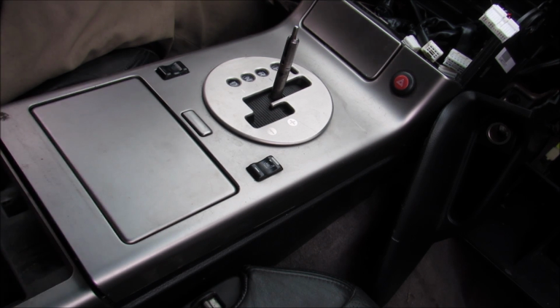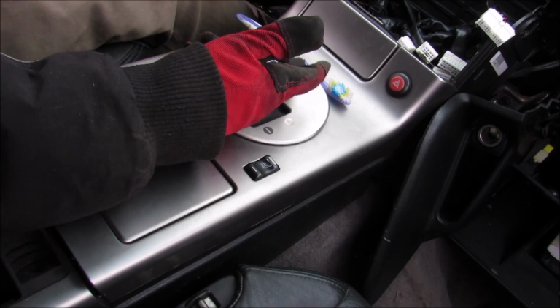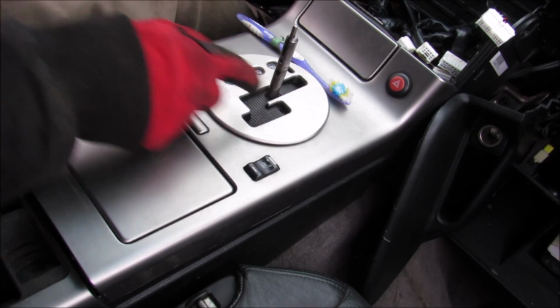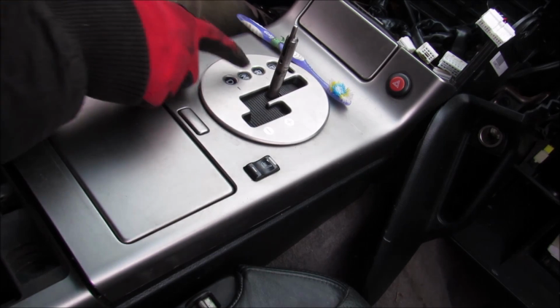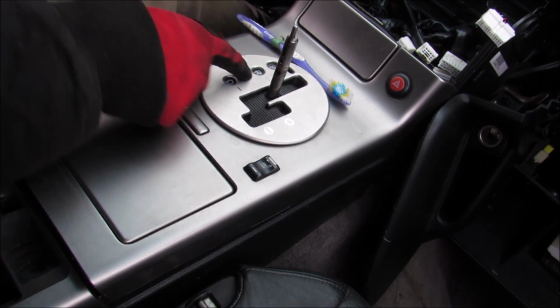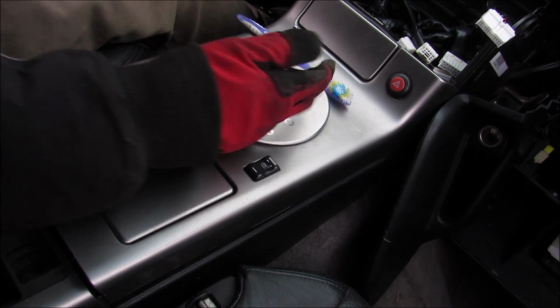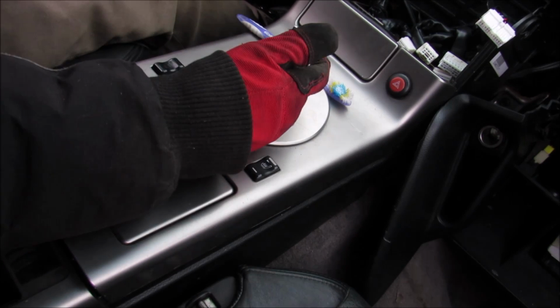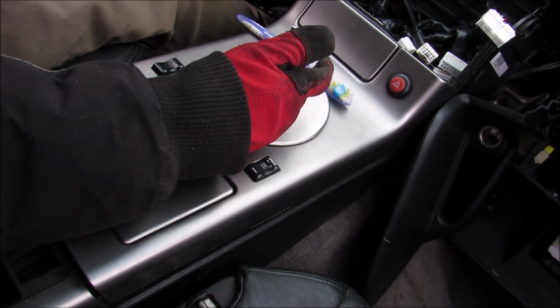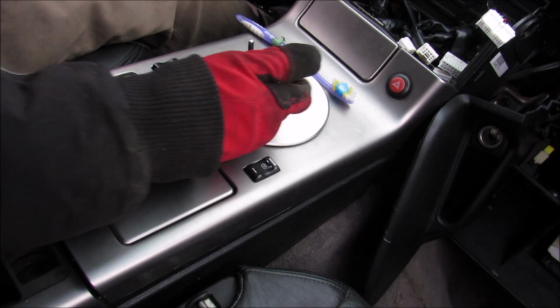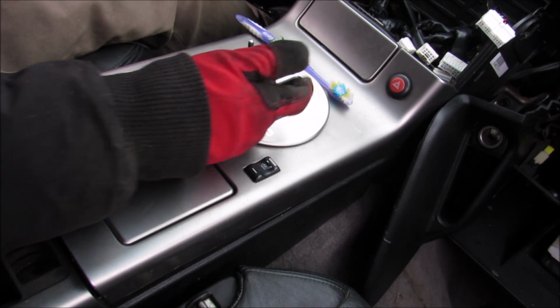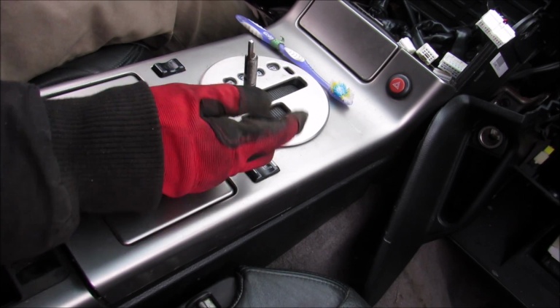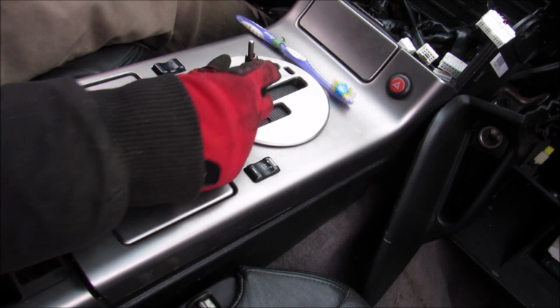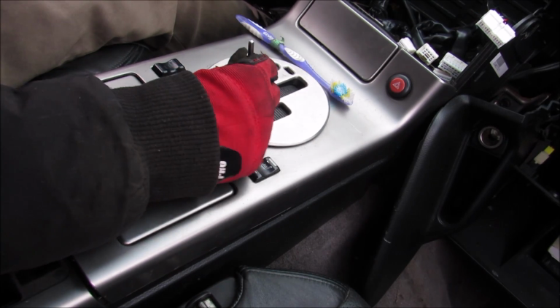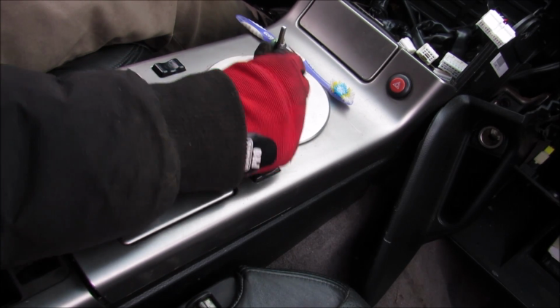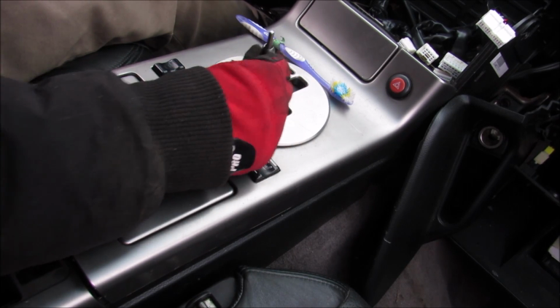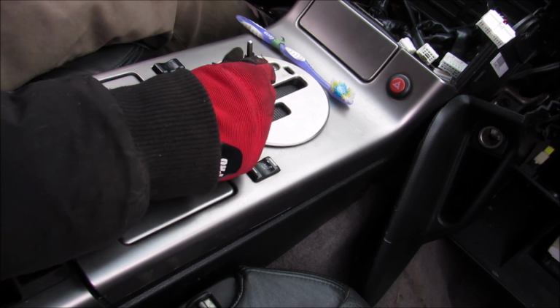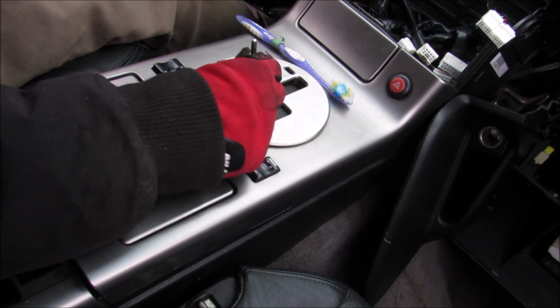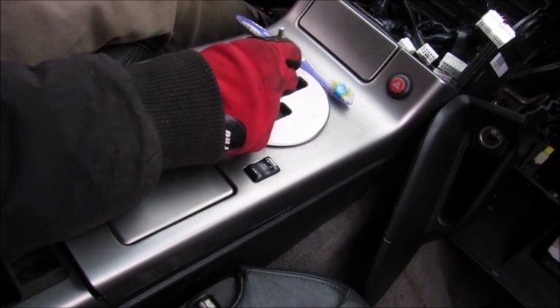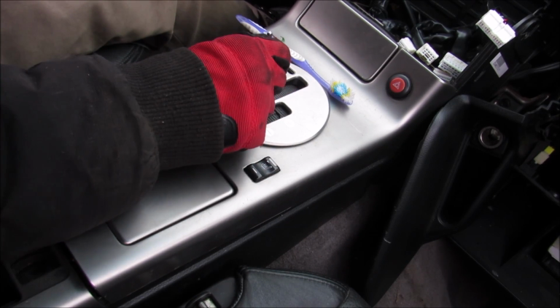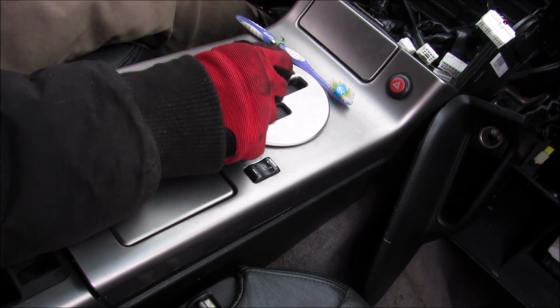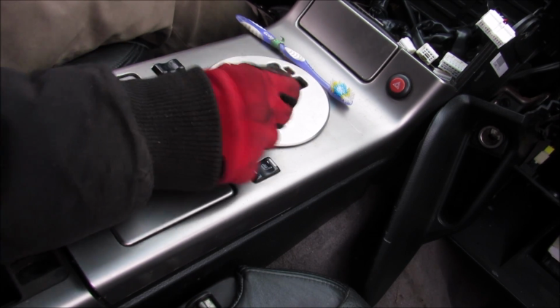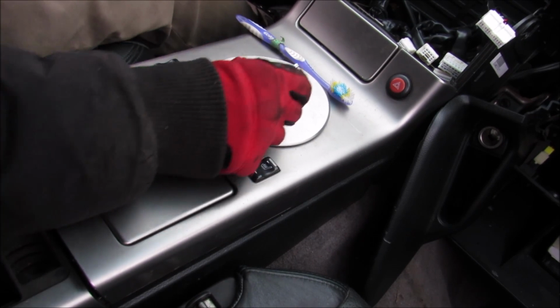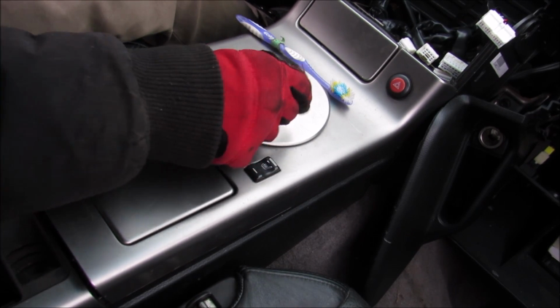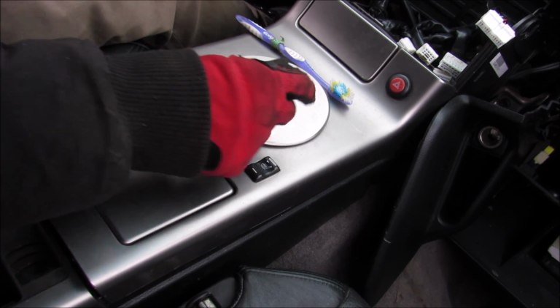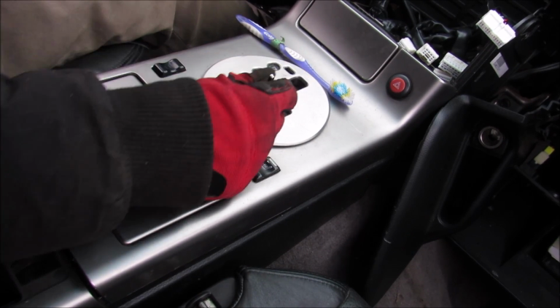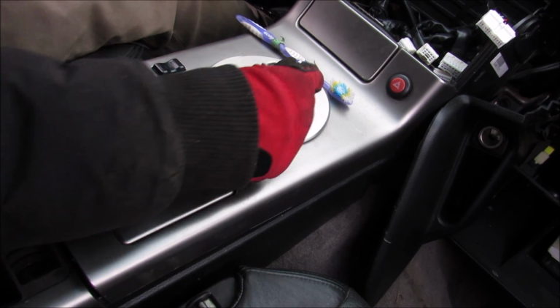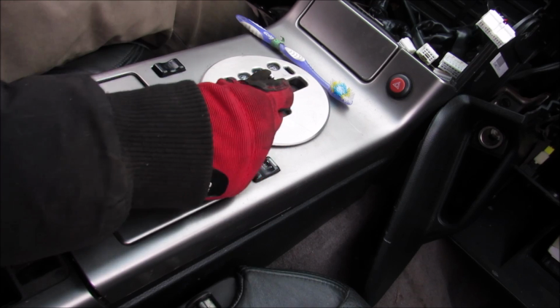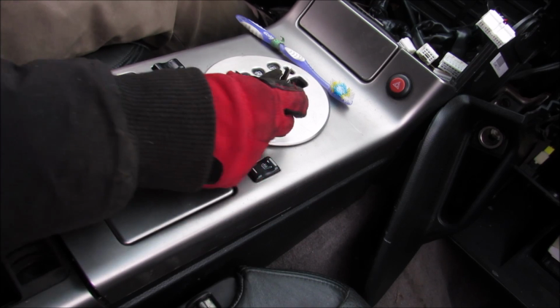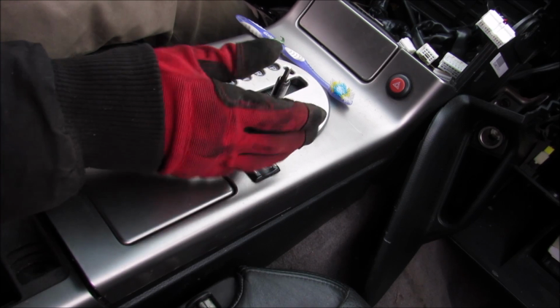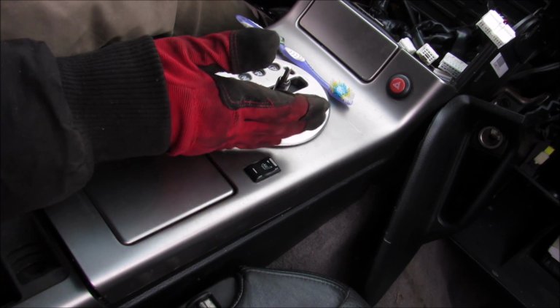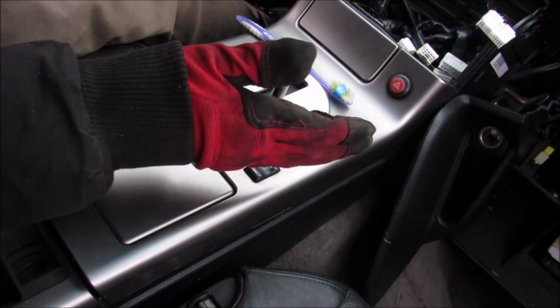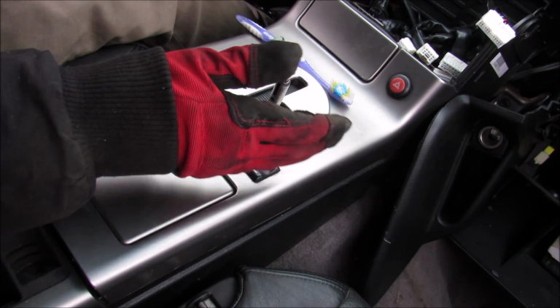Once you're into reverse, you can freely move between neutral and drive, as well as any of the manual gears in the sport mode.